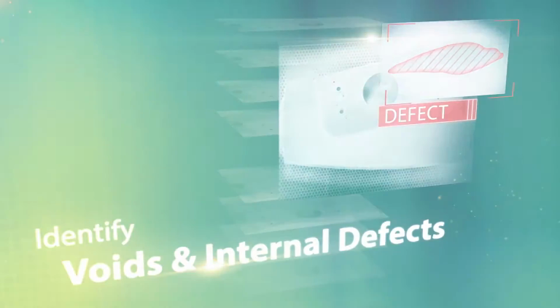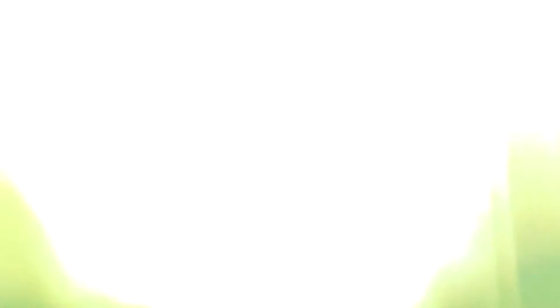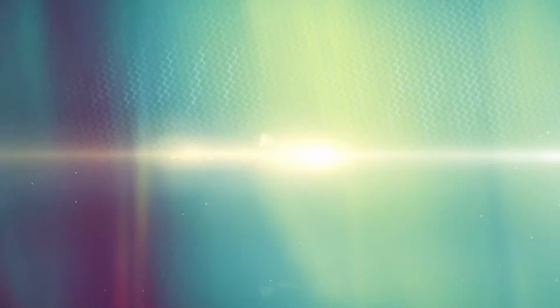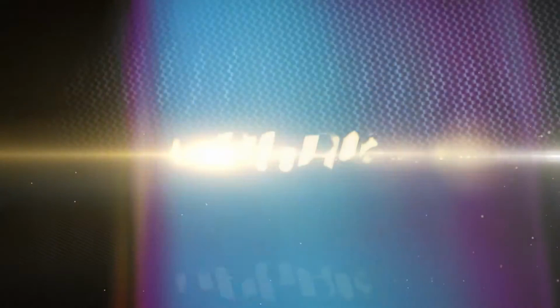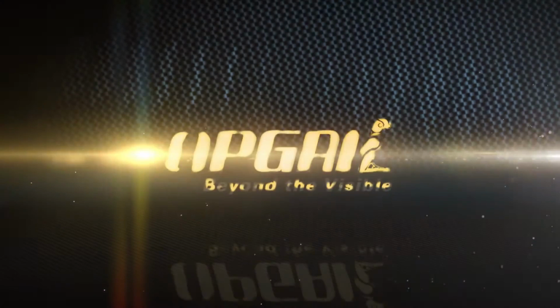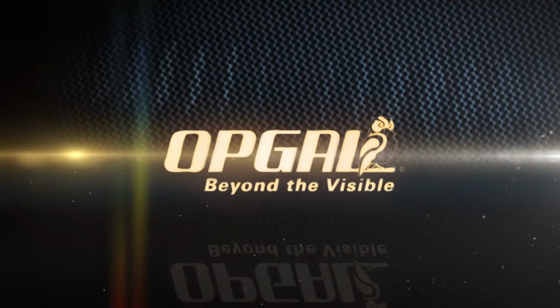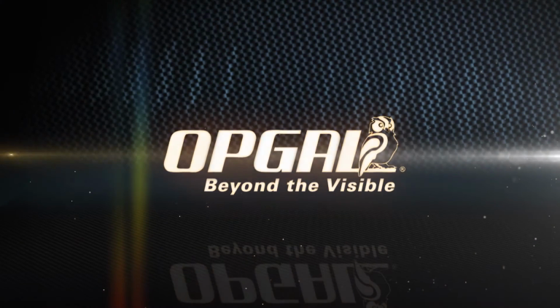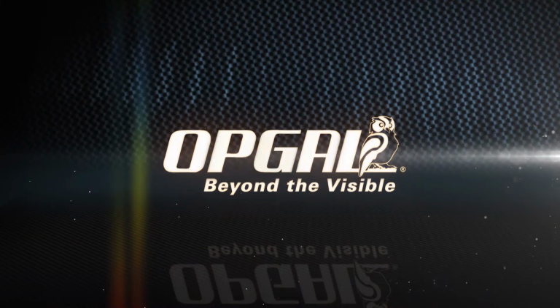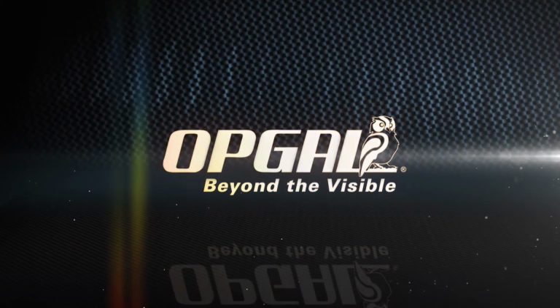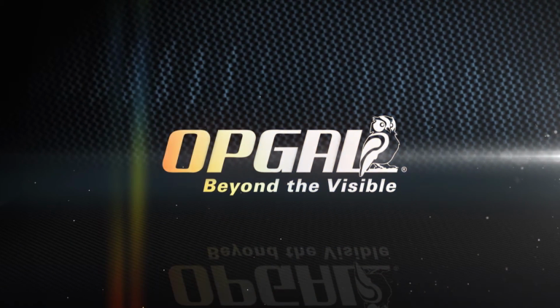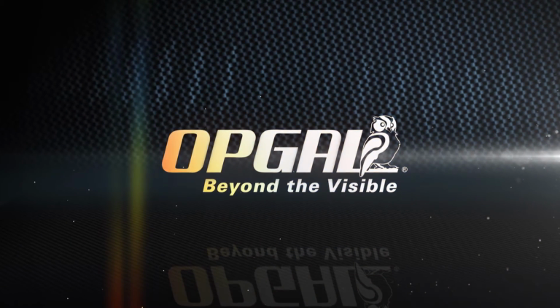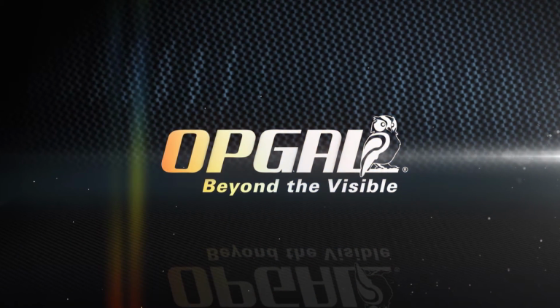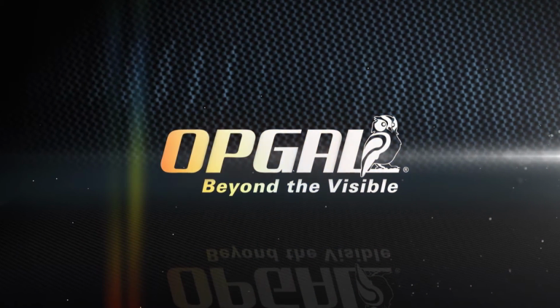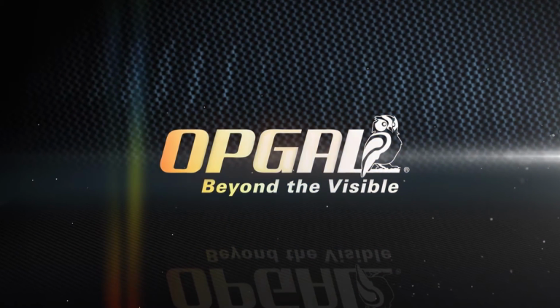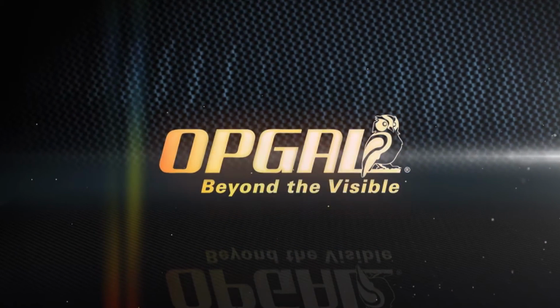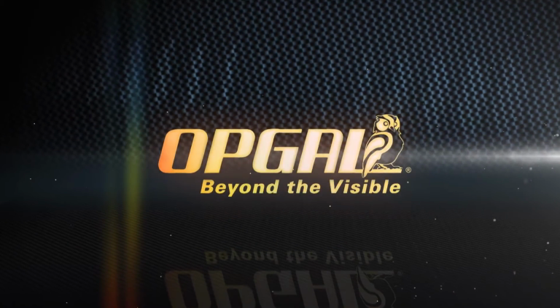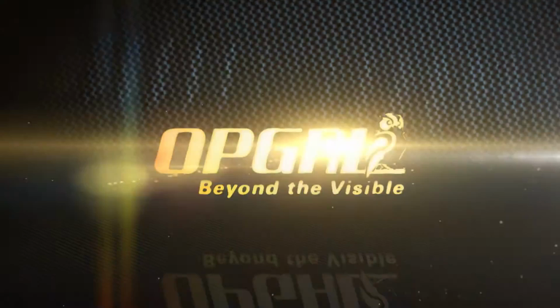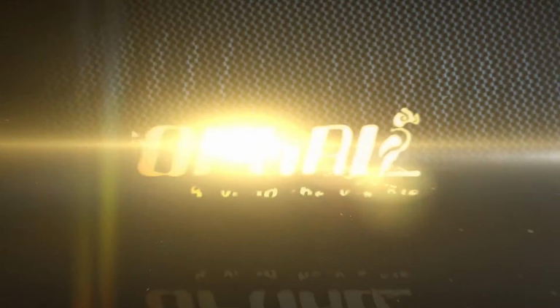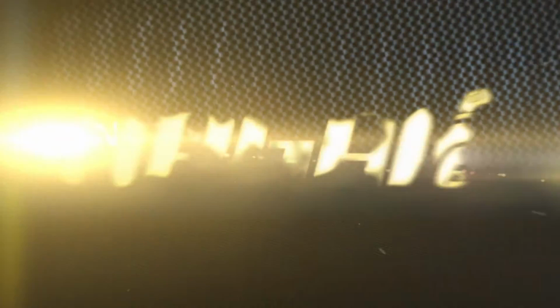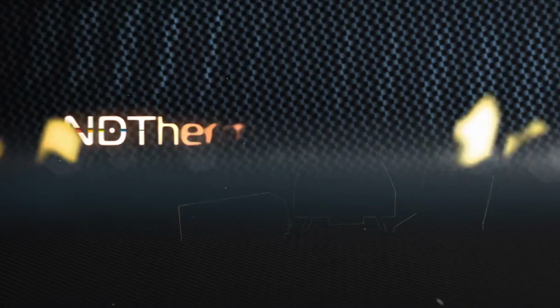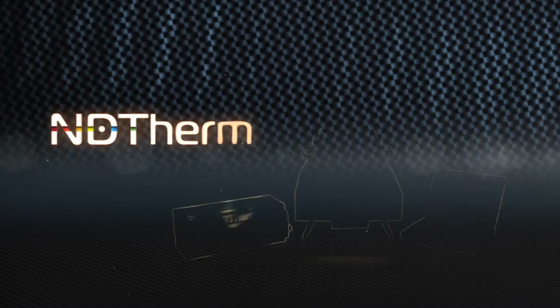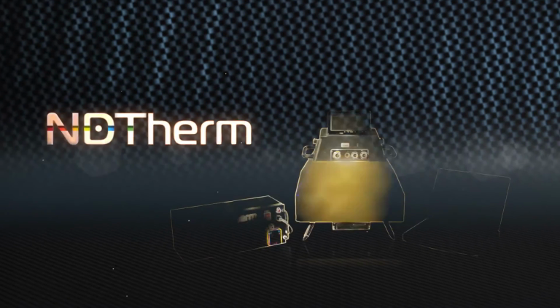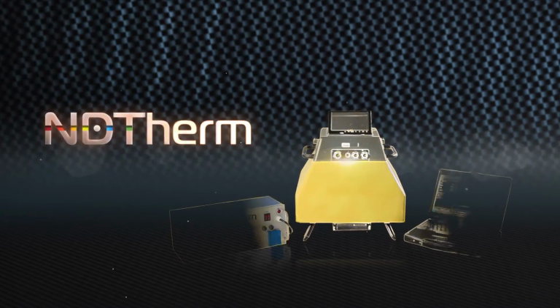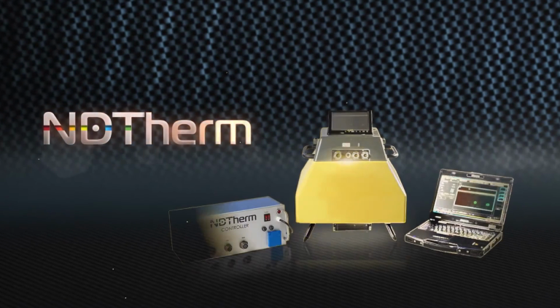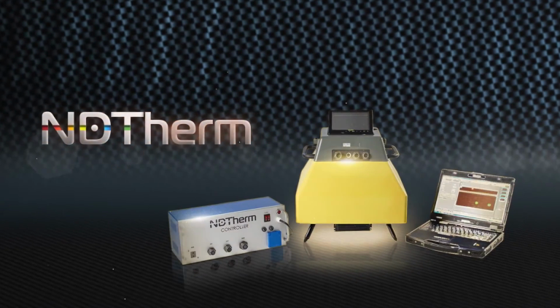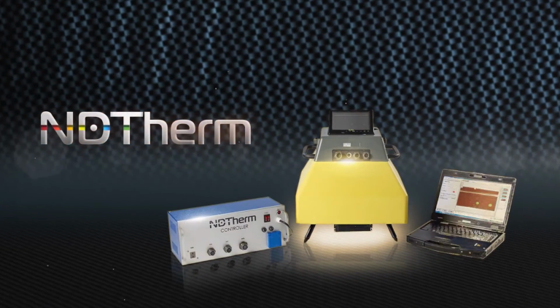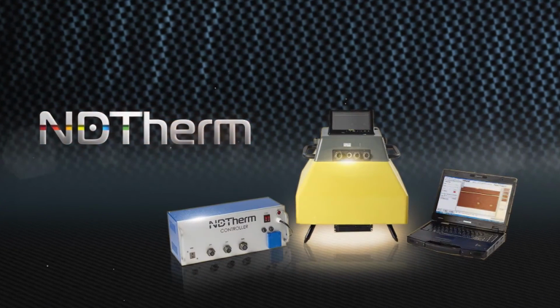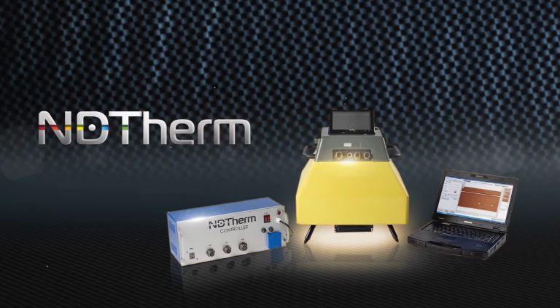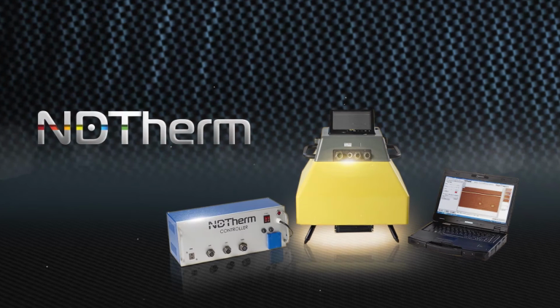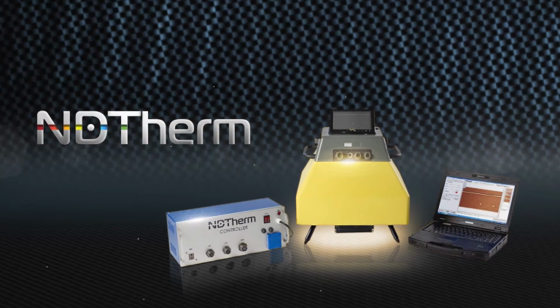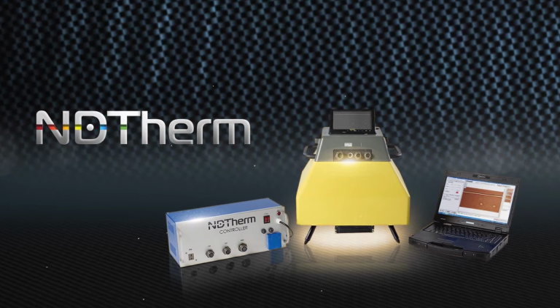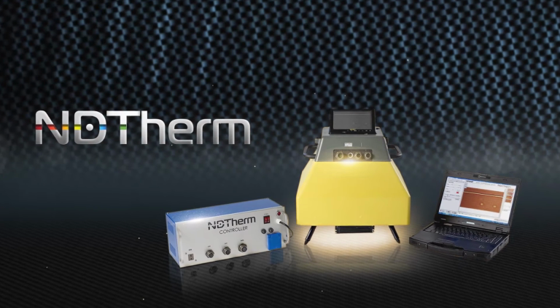OpGal, a leader in thermal imaging, invented NDtherm — top-of-the-line technology for inspection.